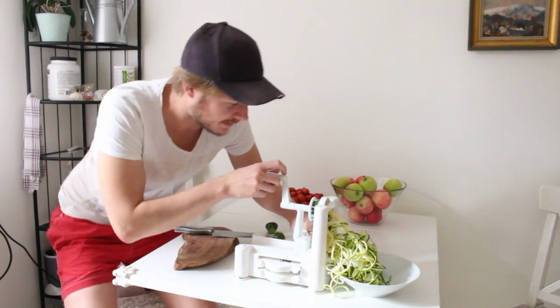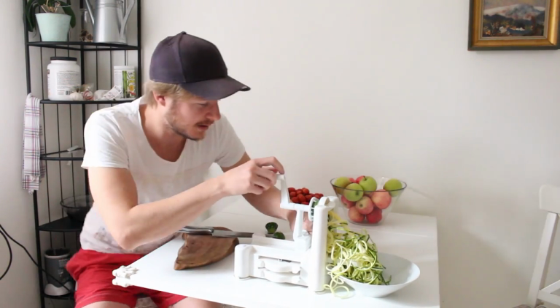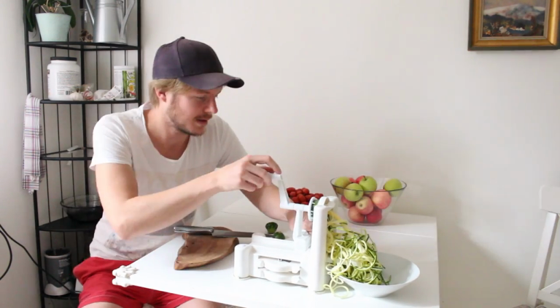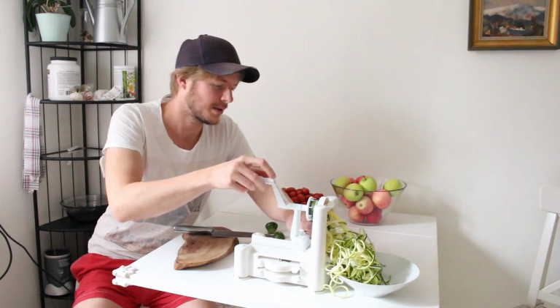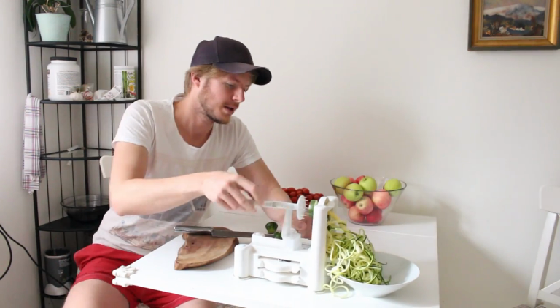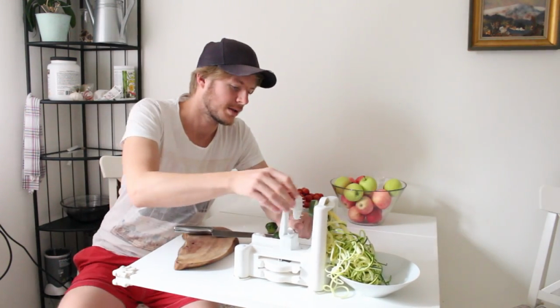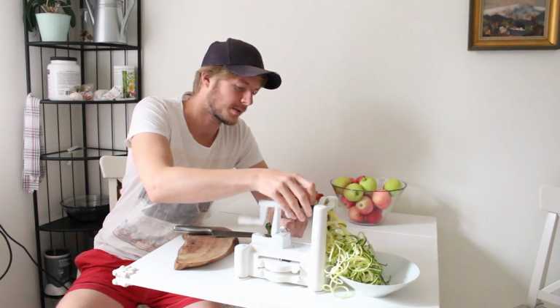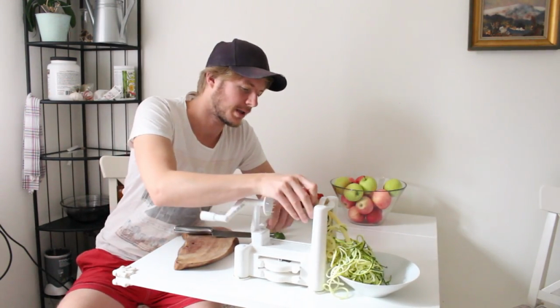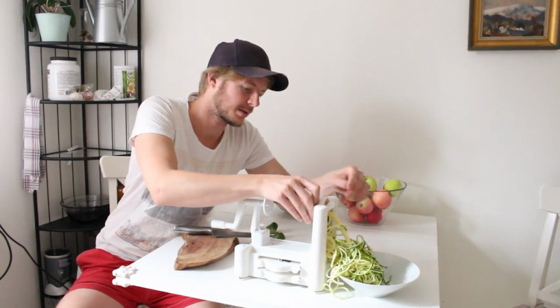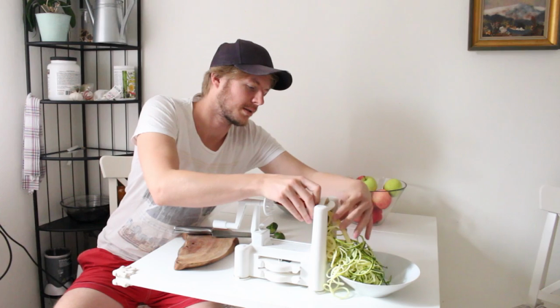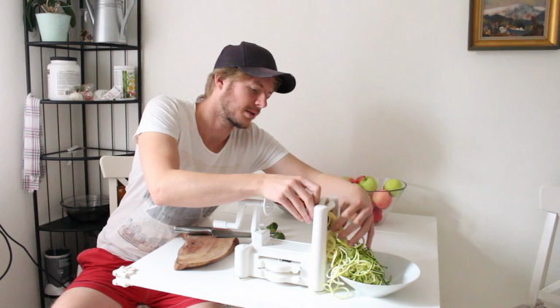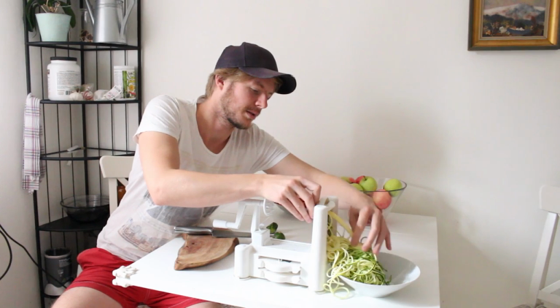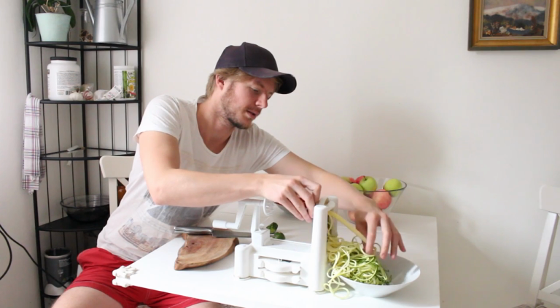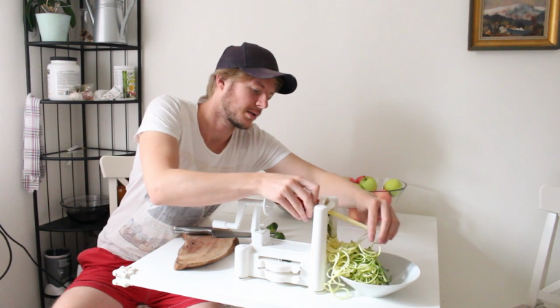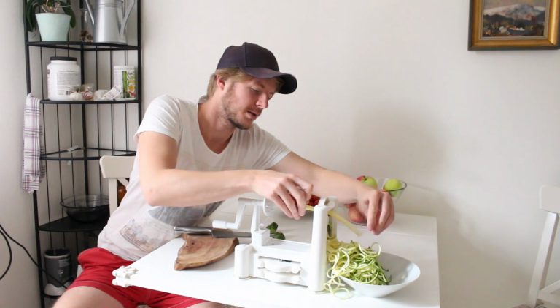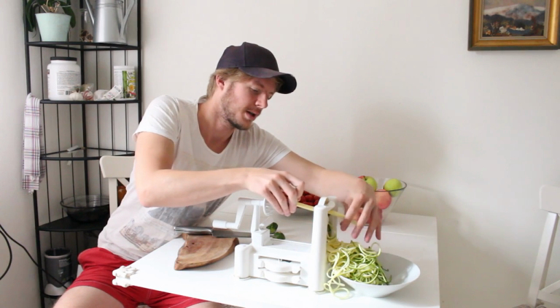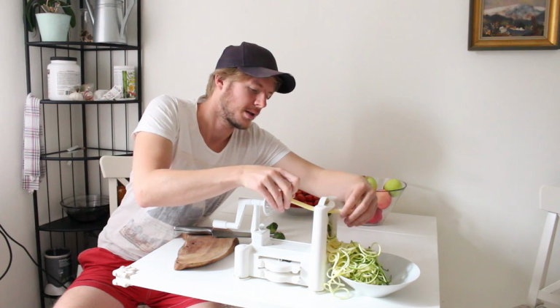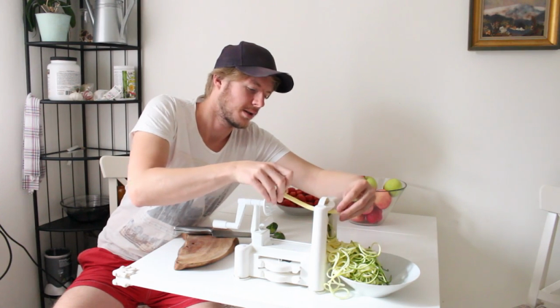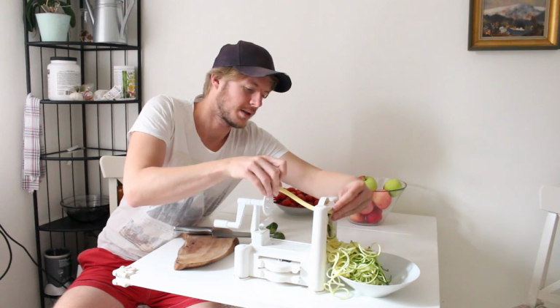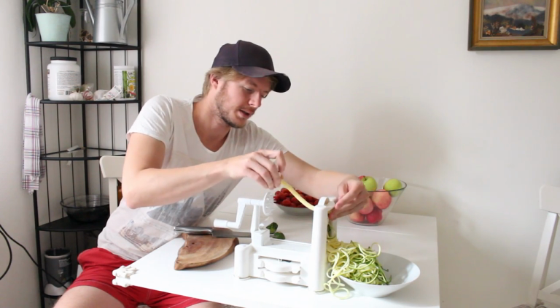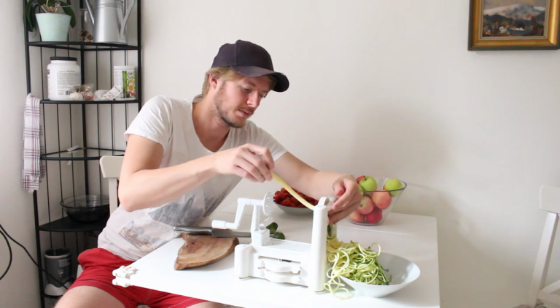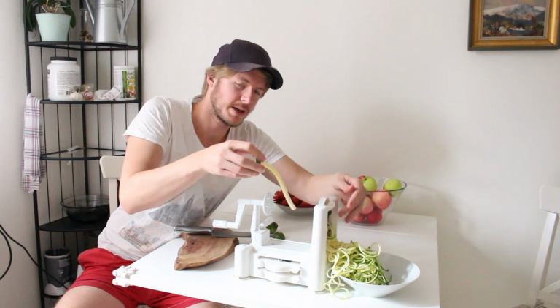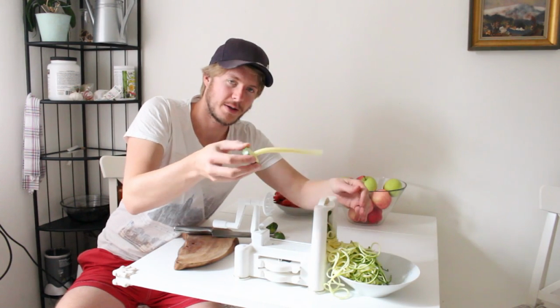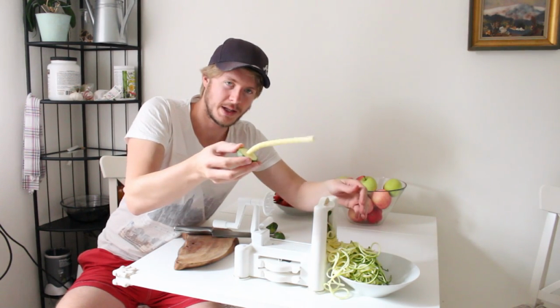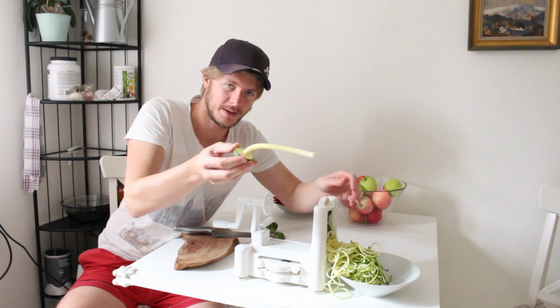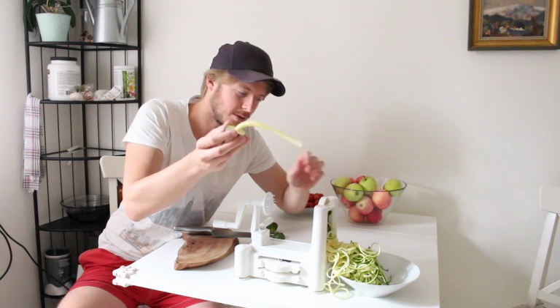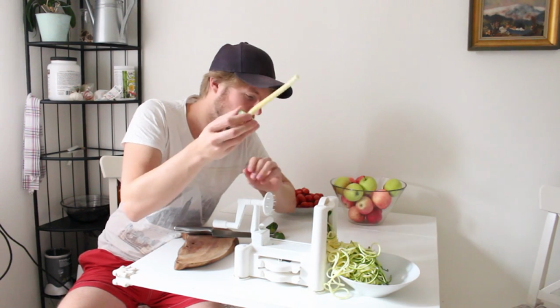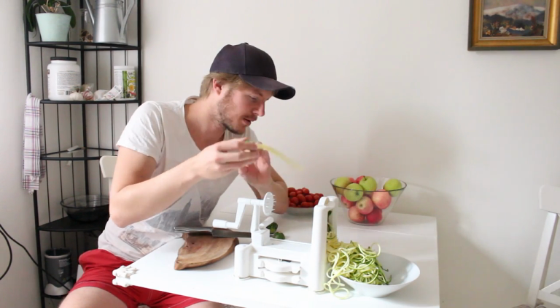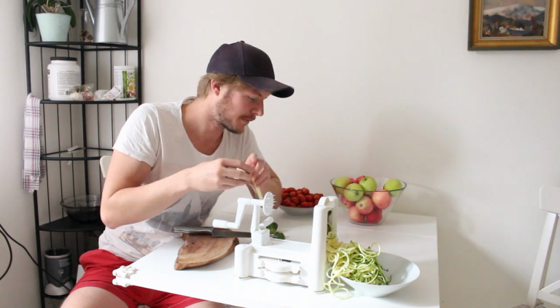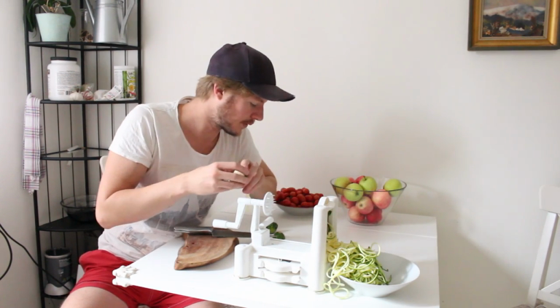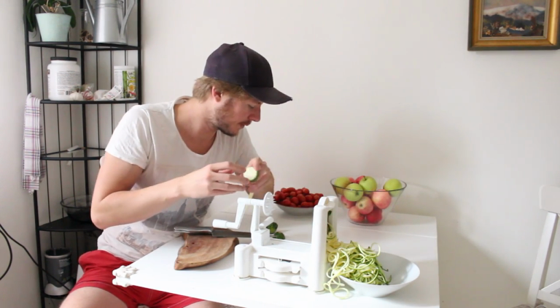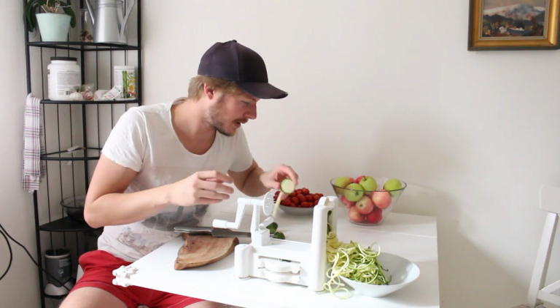It's done. You can just take this away — you can eat it or throw it away.